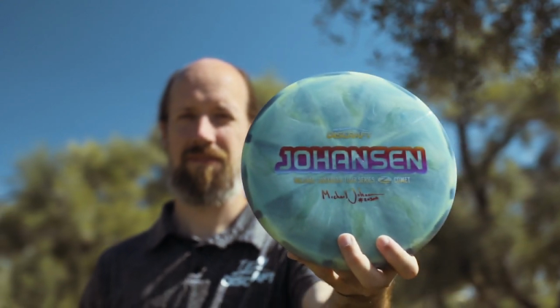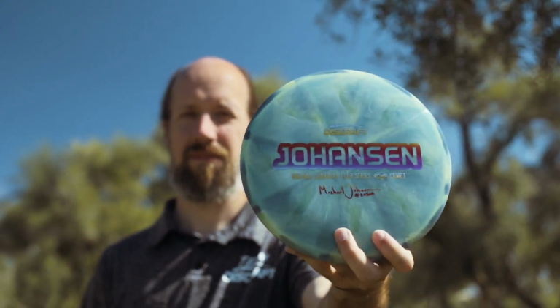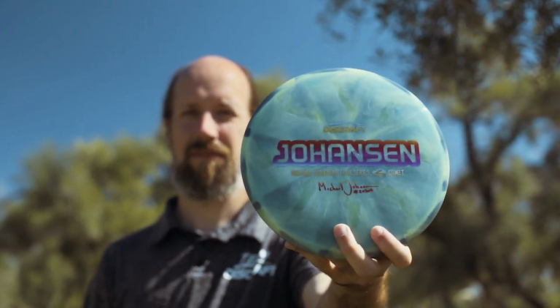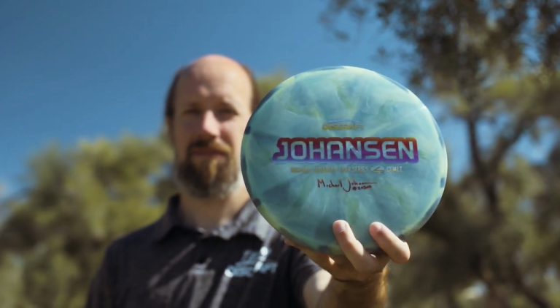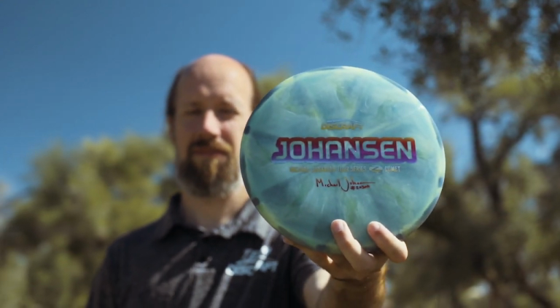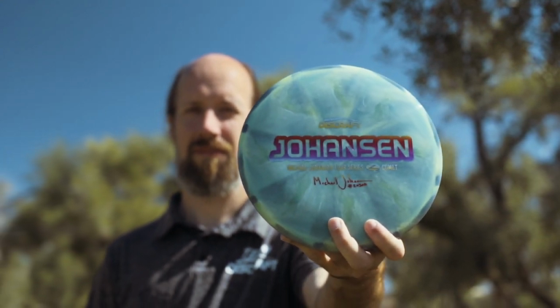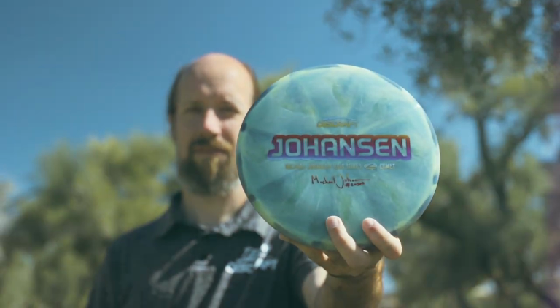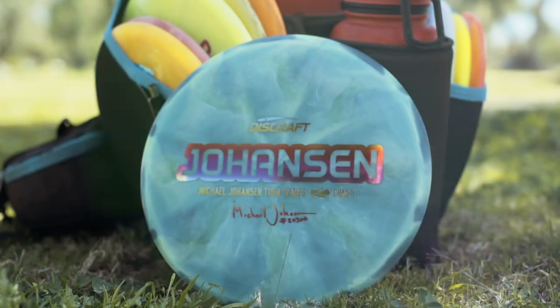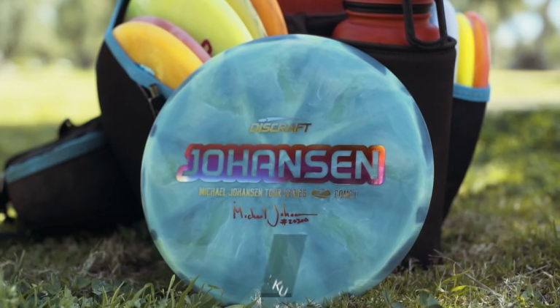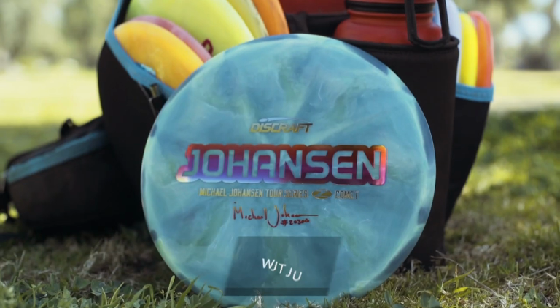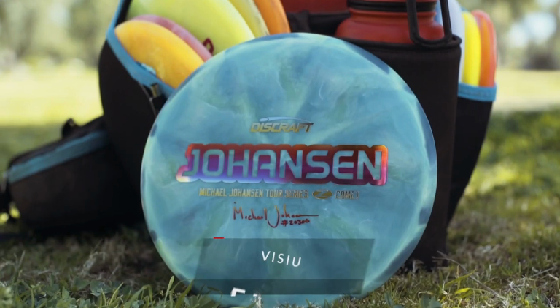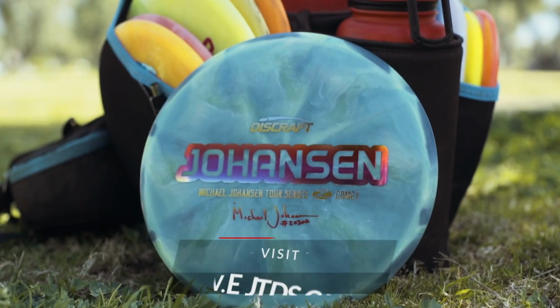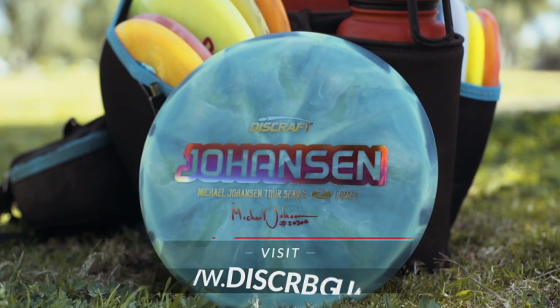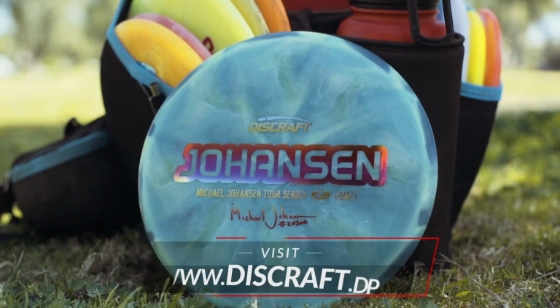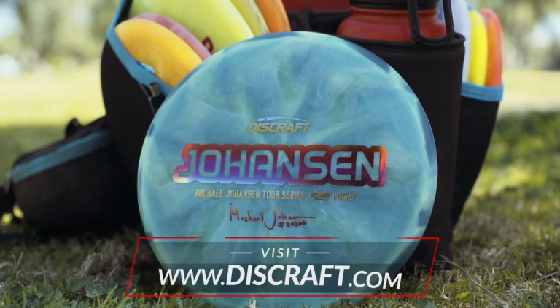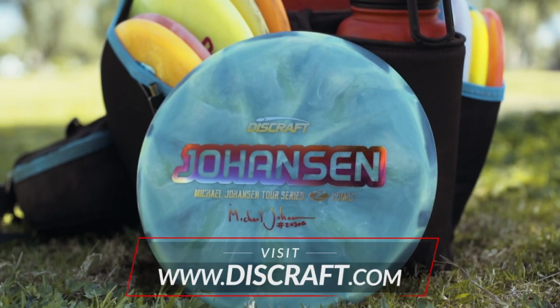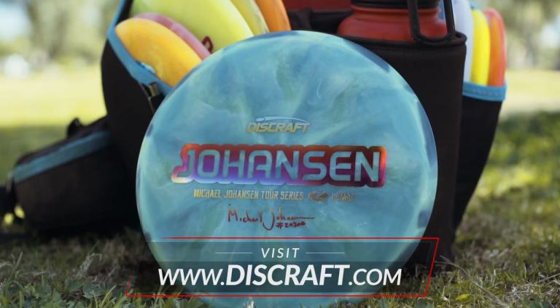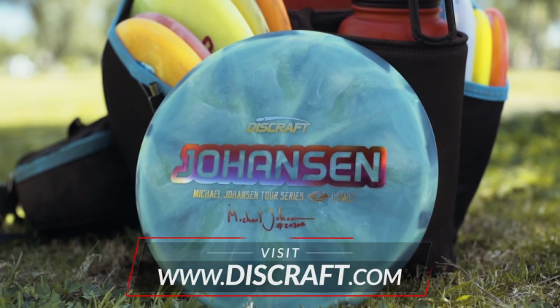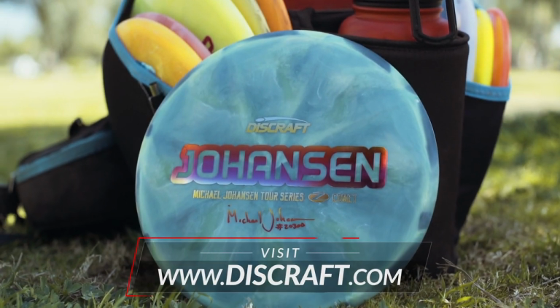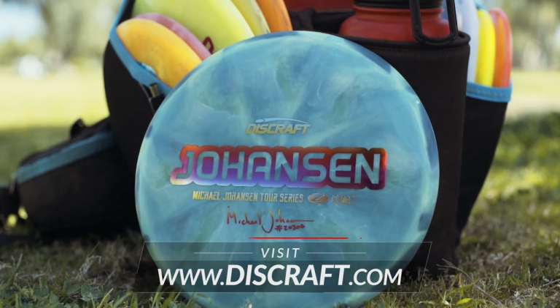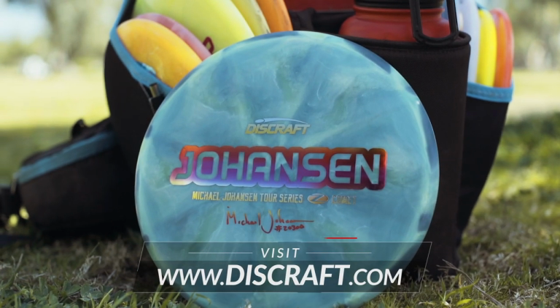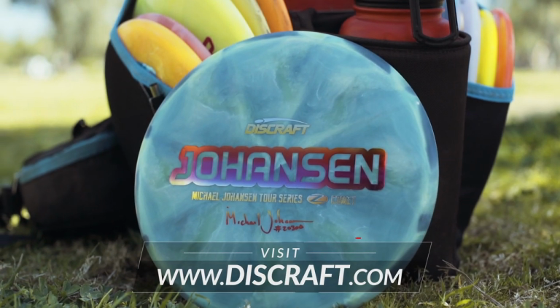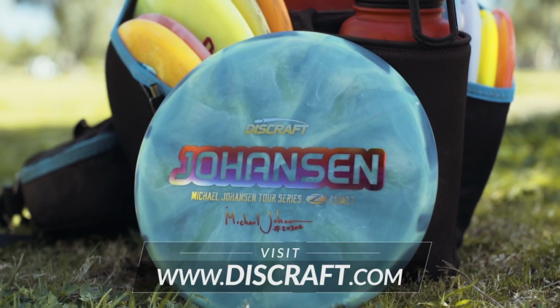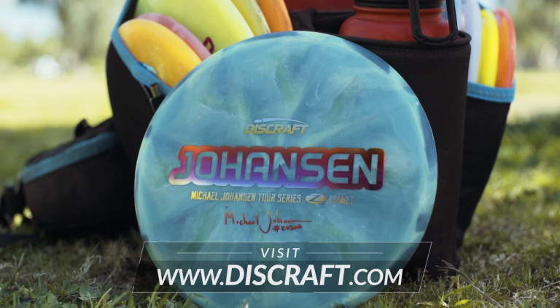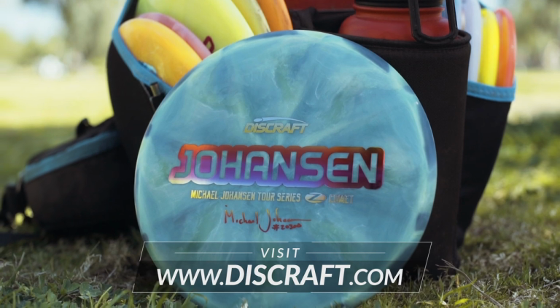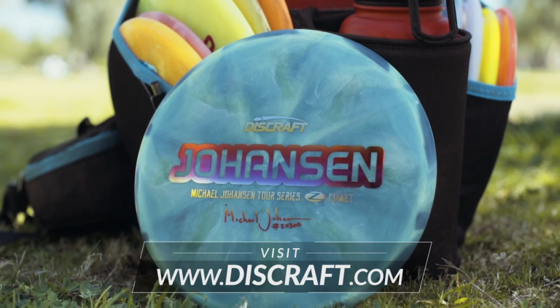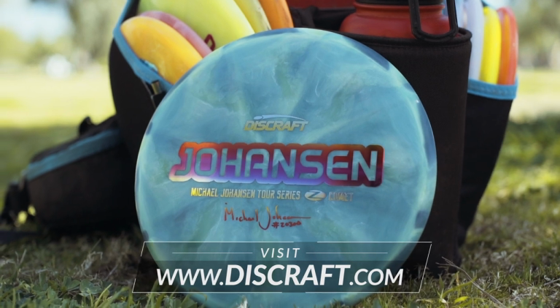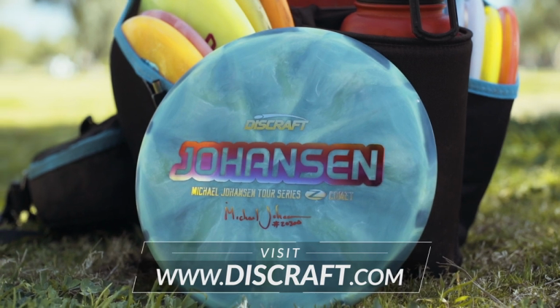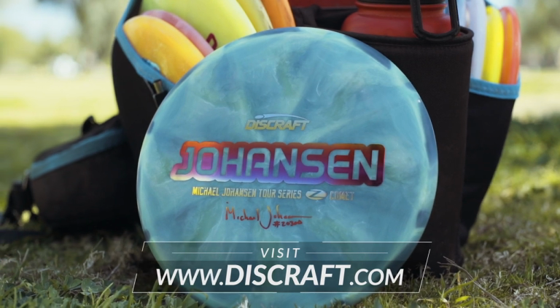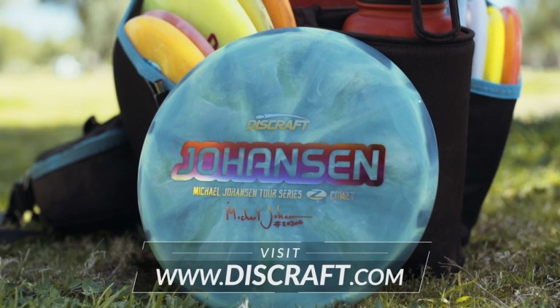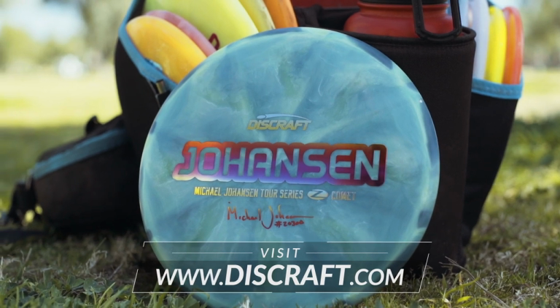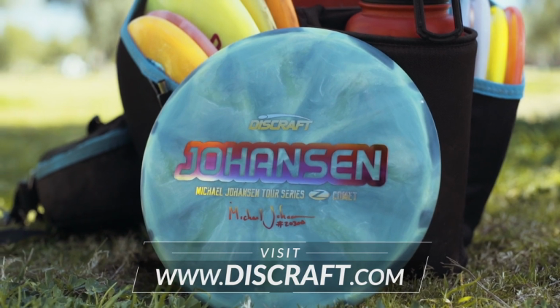If you'd like to pick up a Comet, you can get them at your local disc golf retailer or always at disccraft.com.